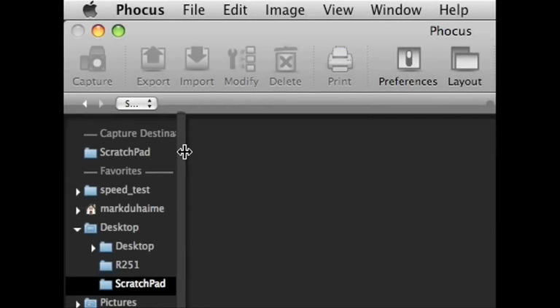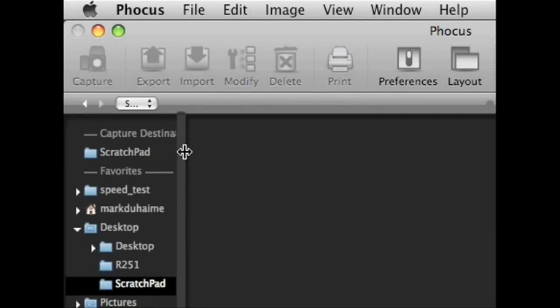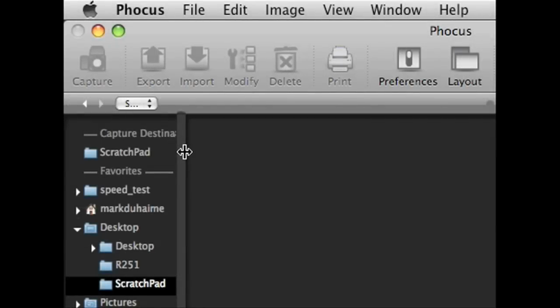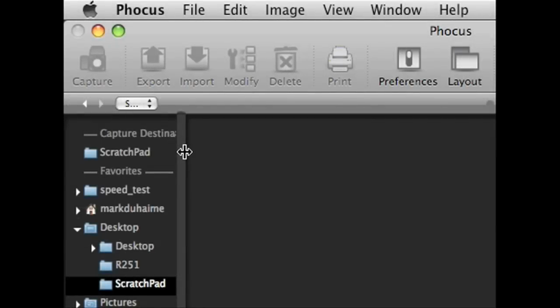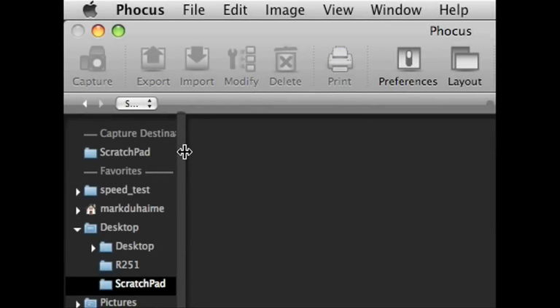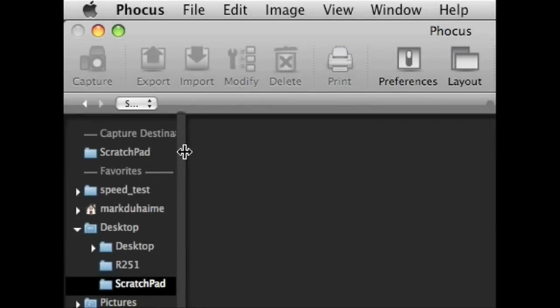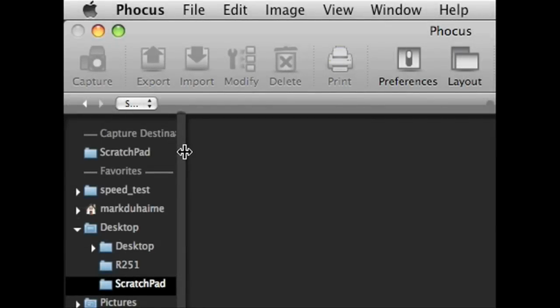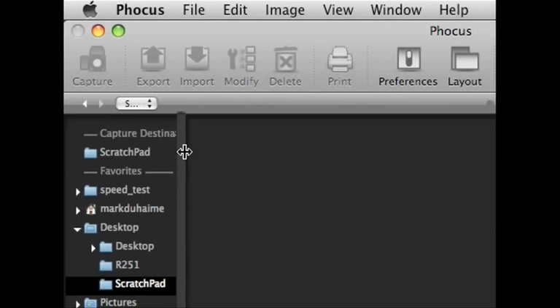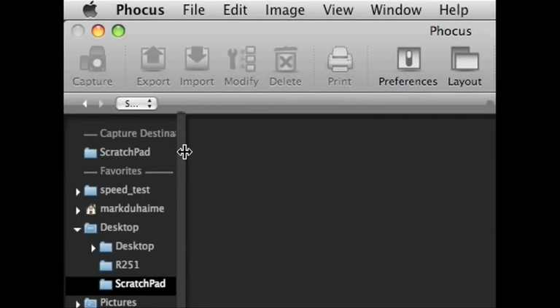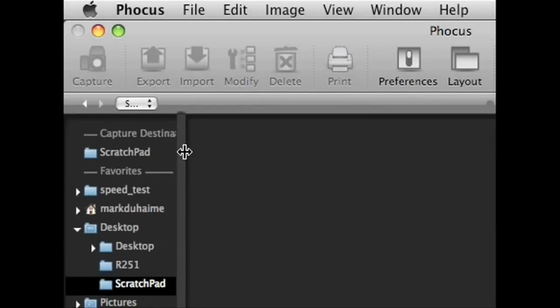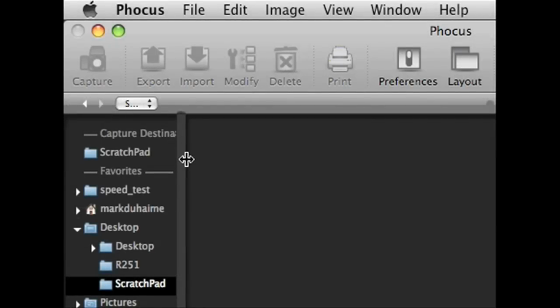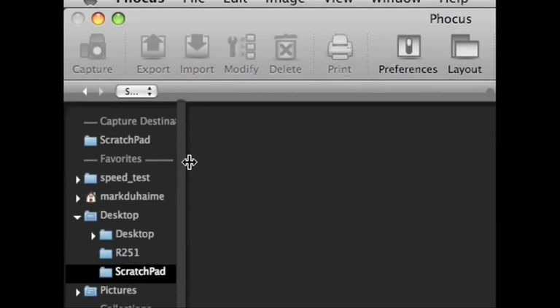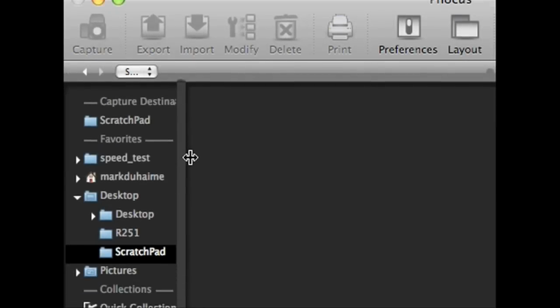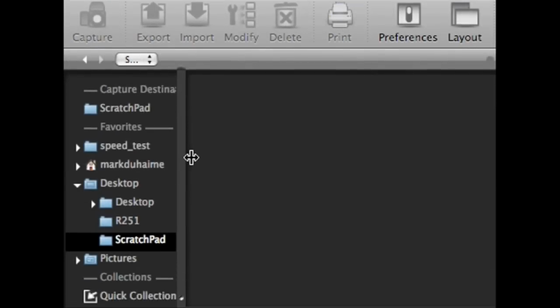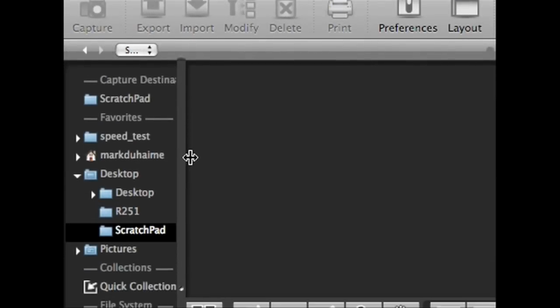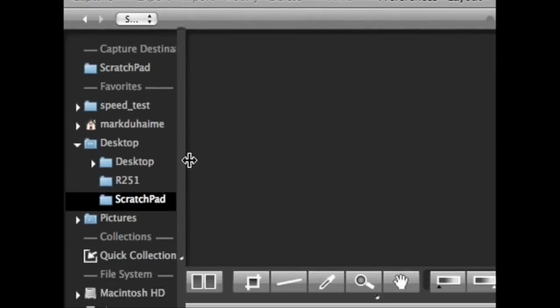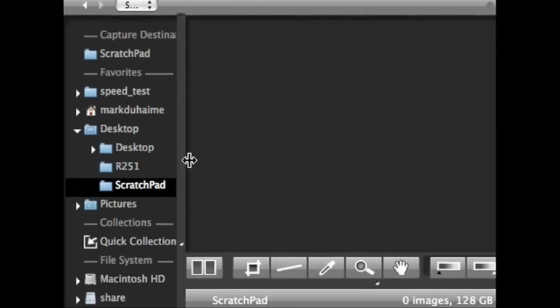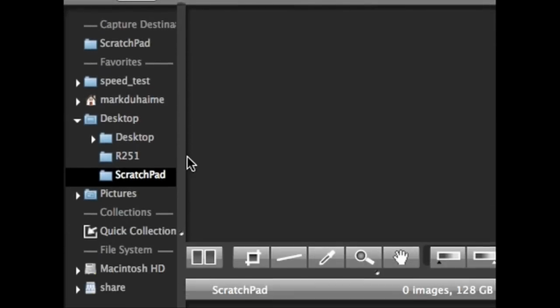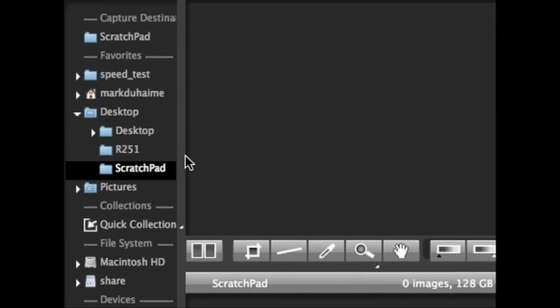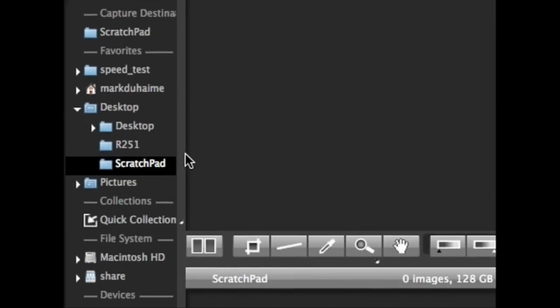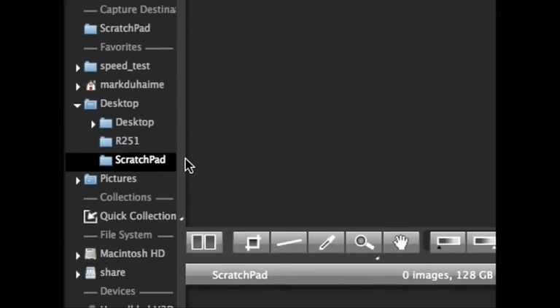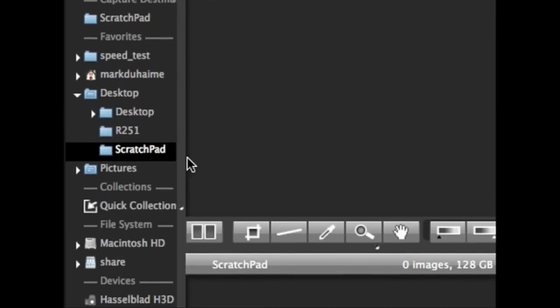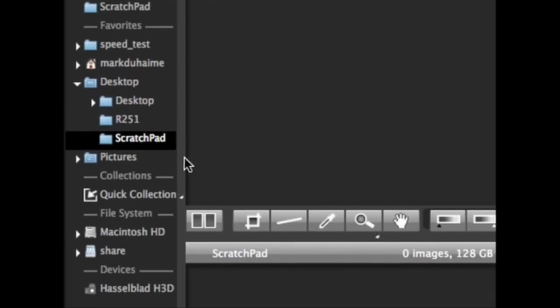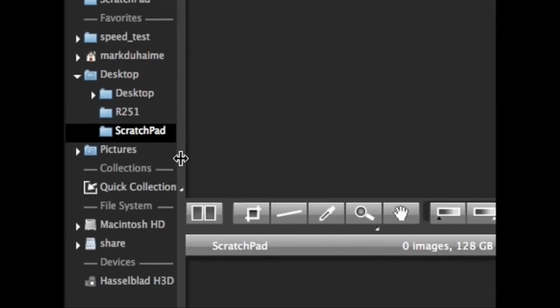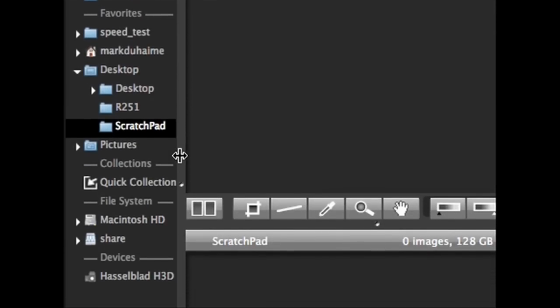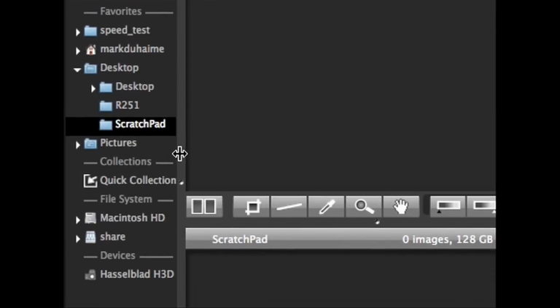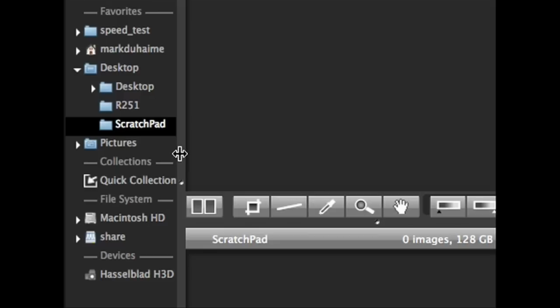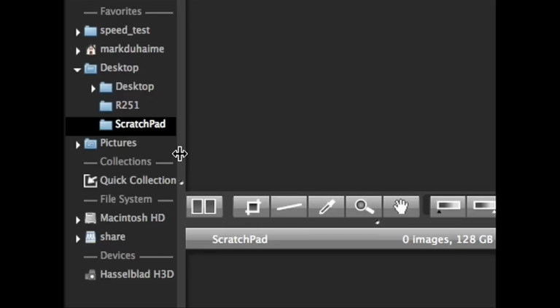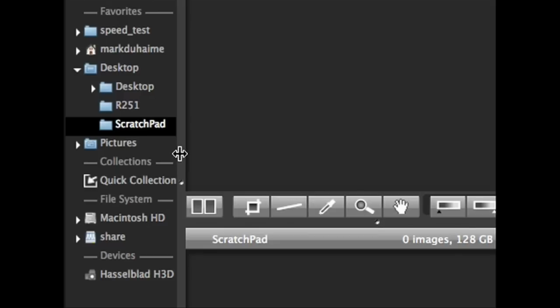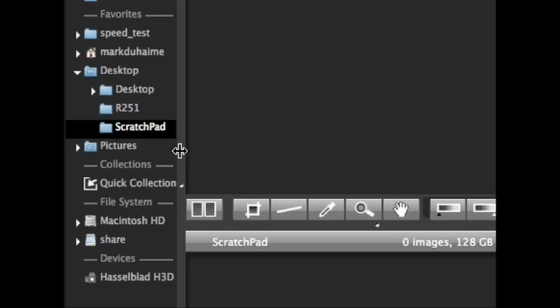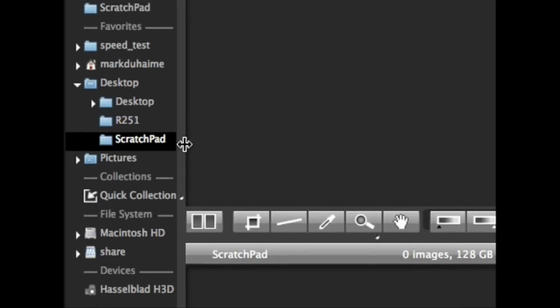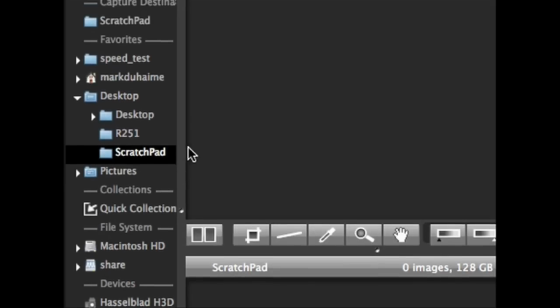Launch the Focus application, then connect the camera to the FireWire cable where it will appear in the file browser here on the left.